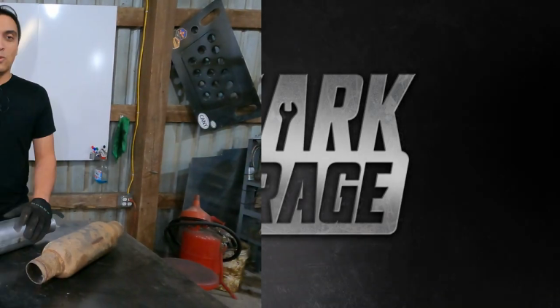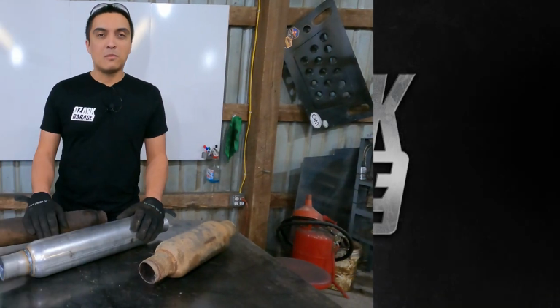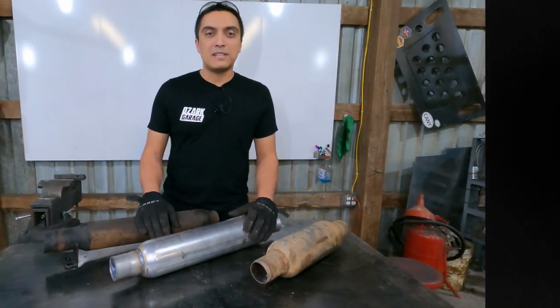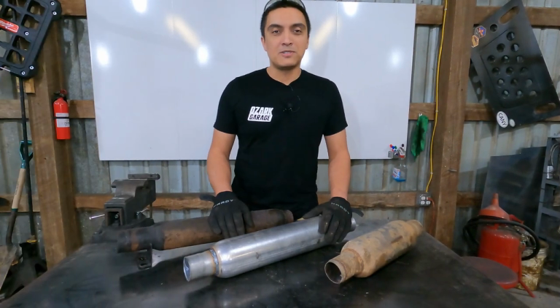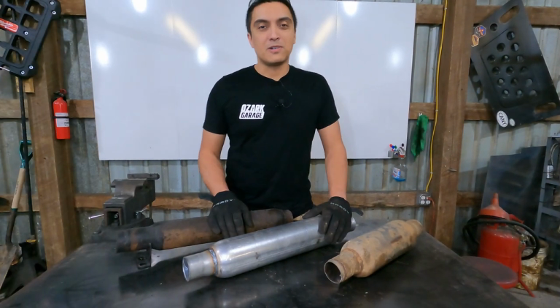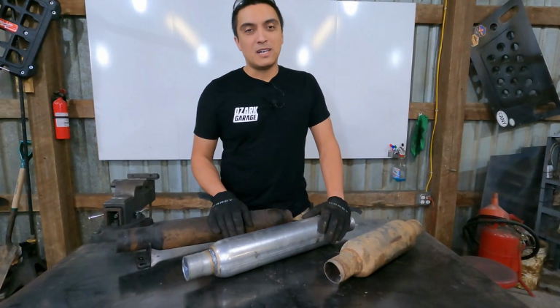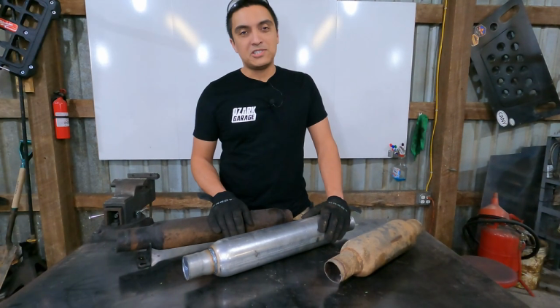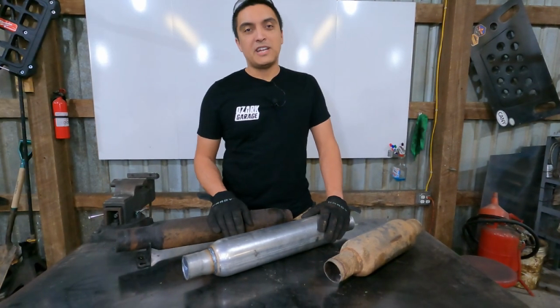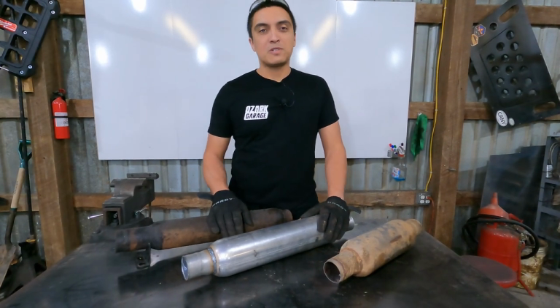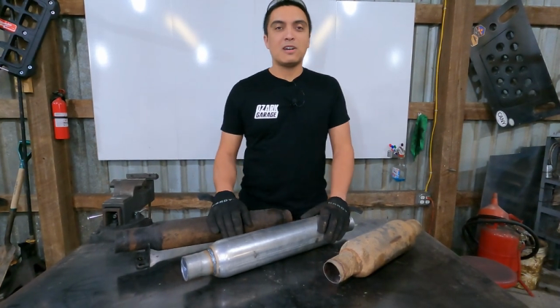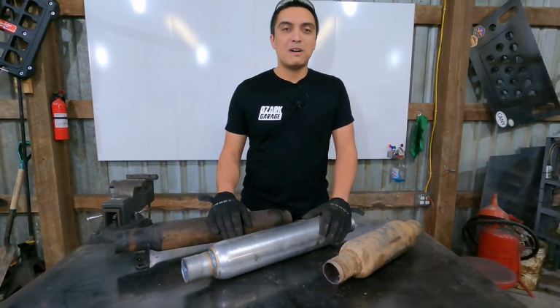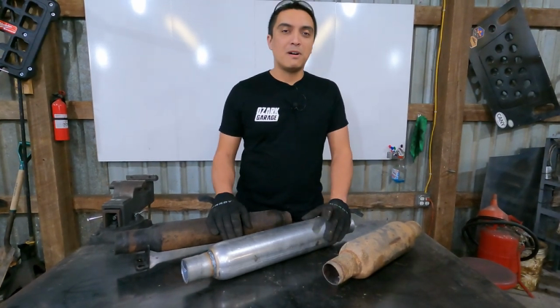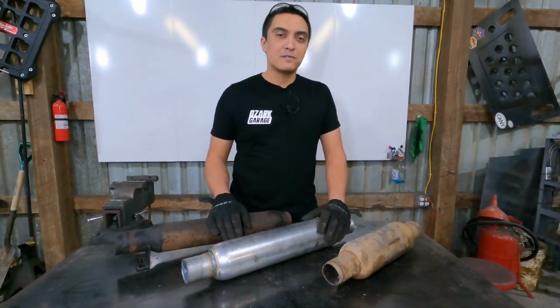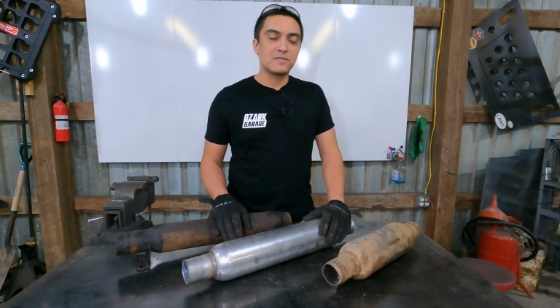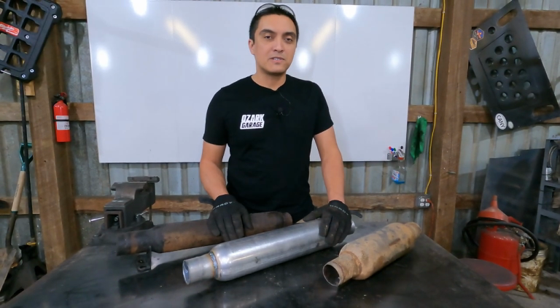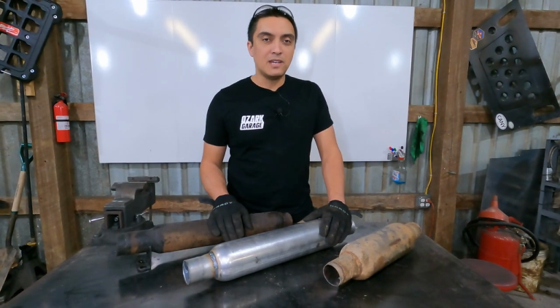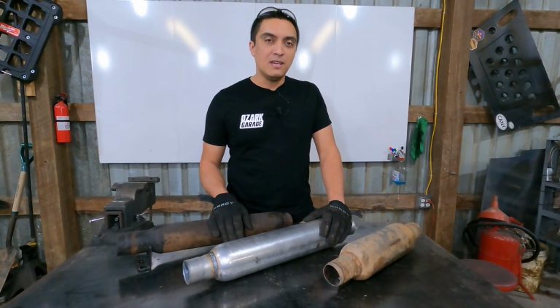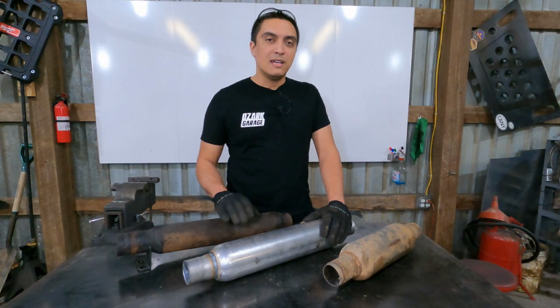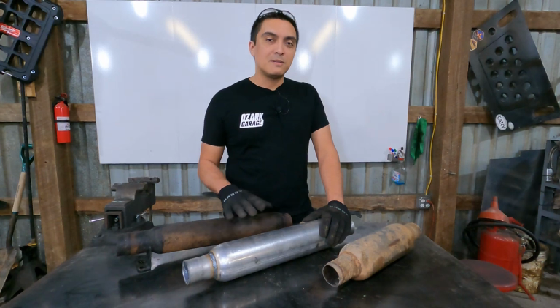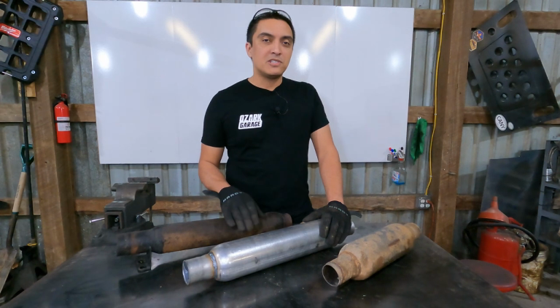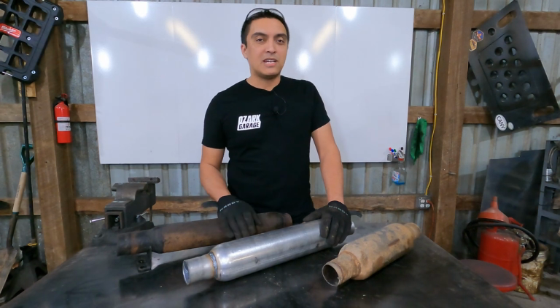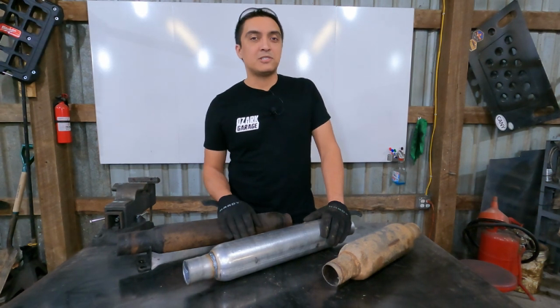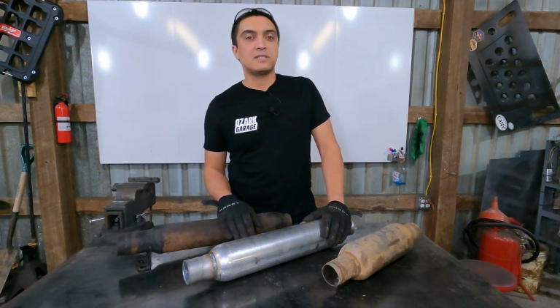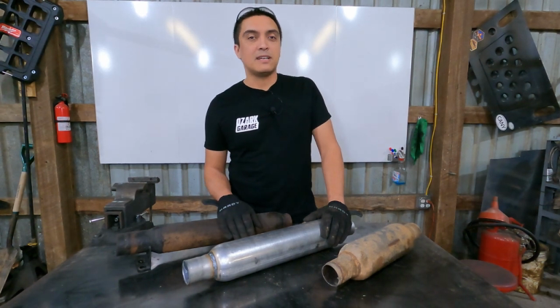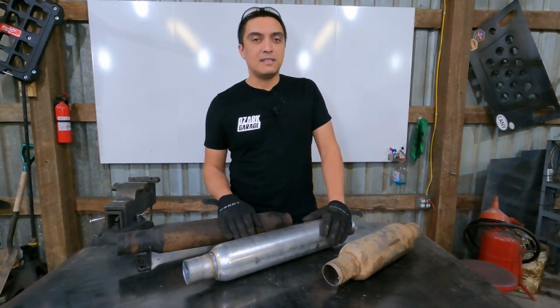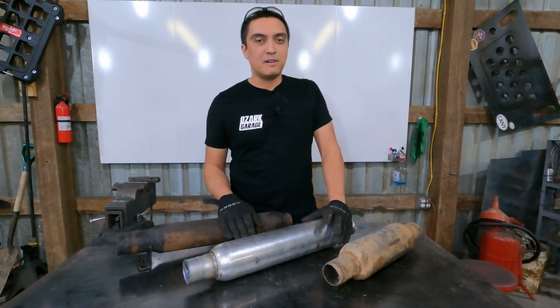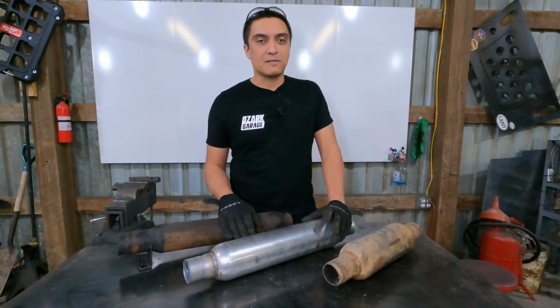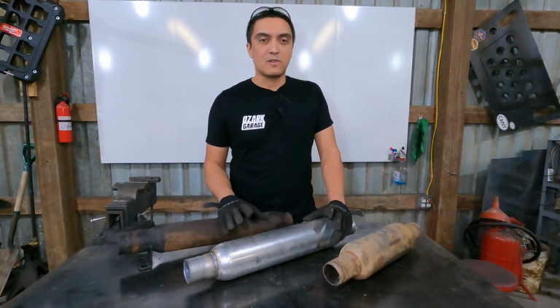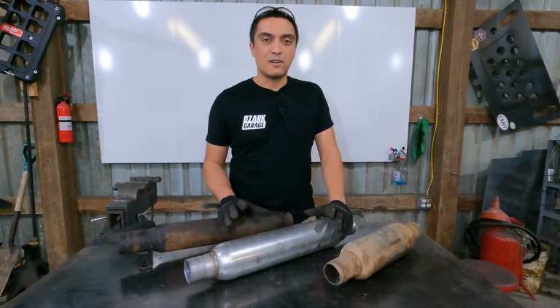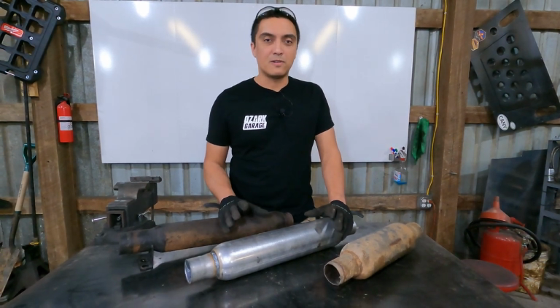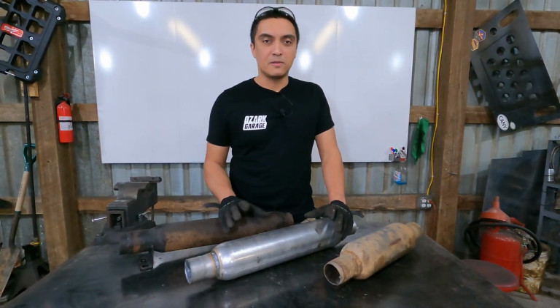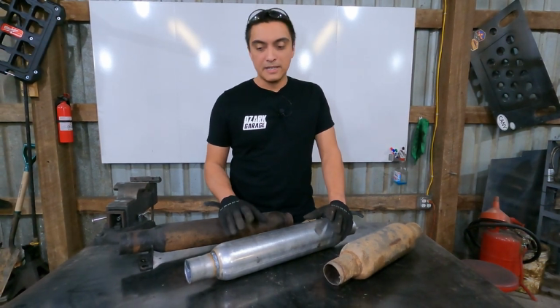Welcome back to Ozark Garage. Today we're talking about mufflers for the Truggy and some of the challenges with selecting a muffler for an off-road rig.